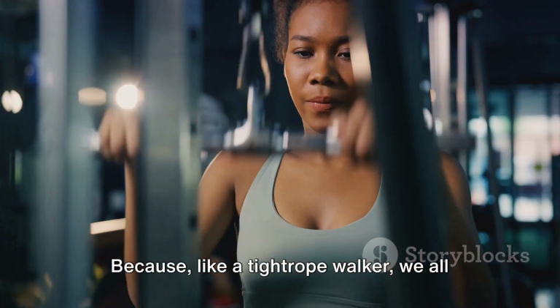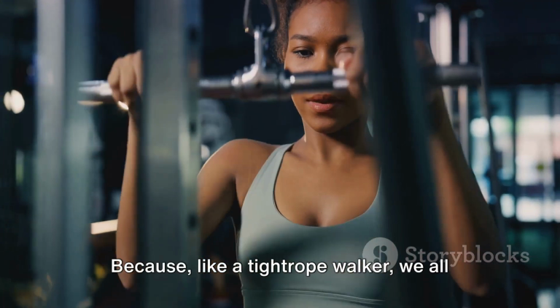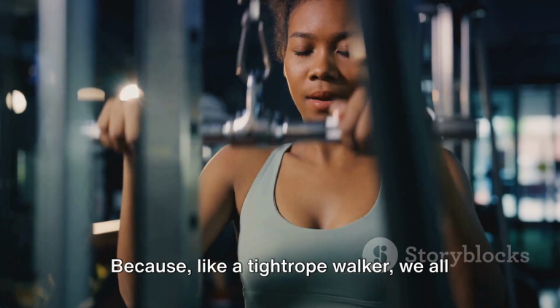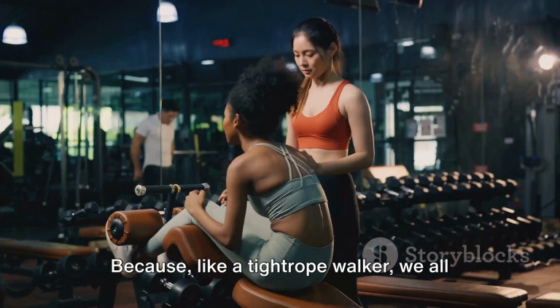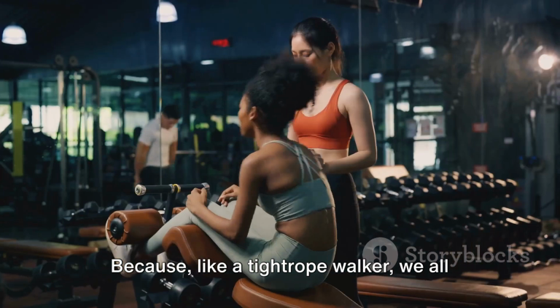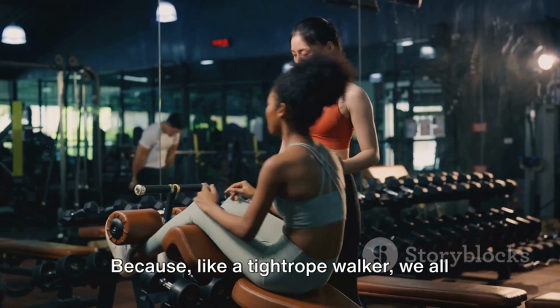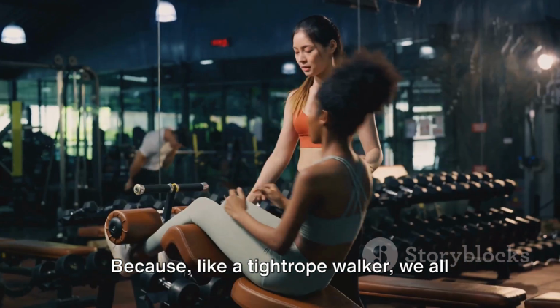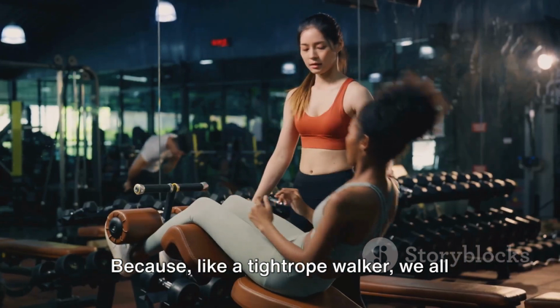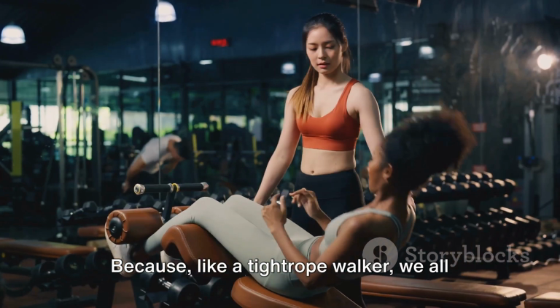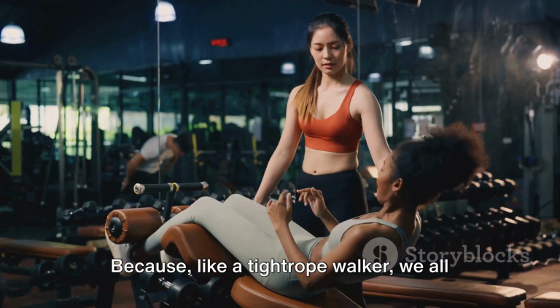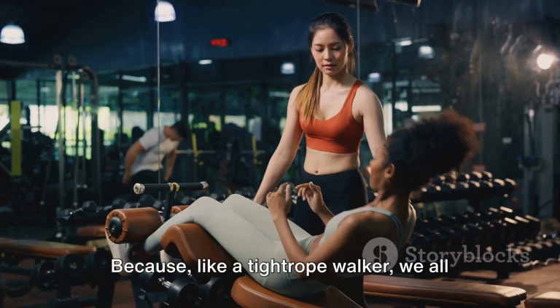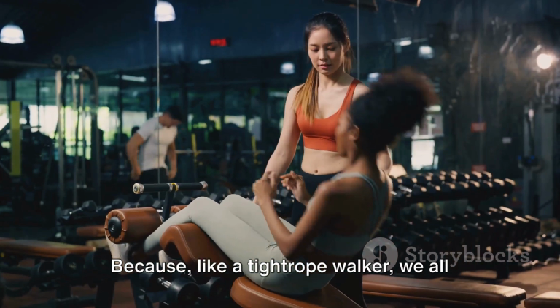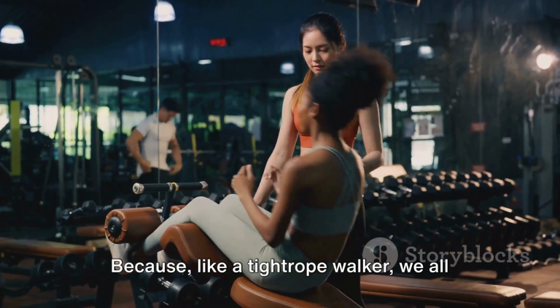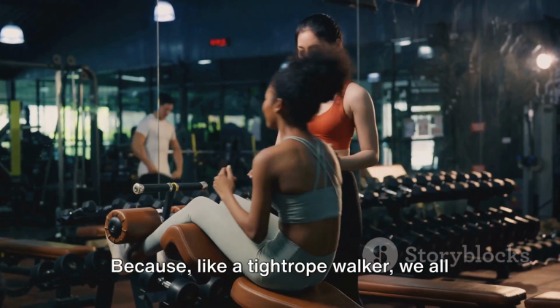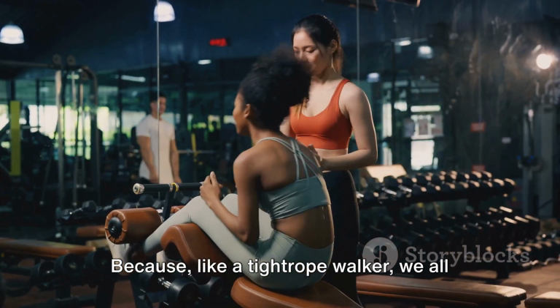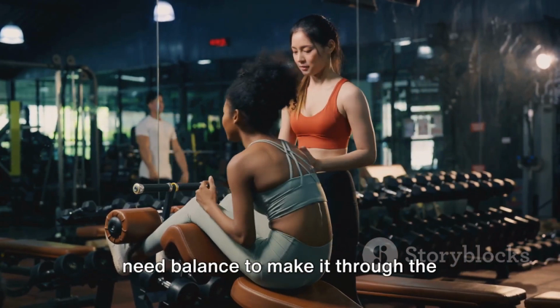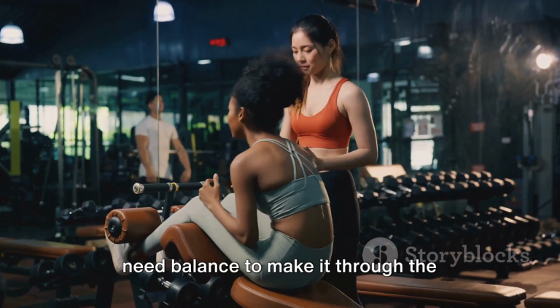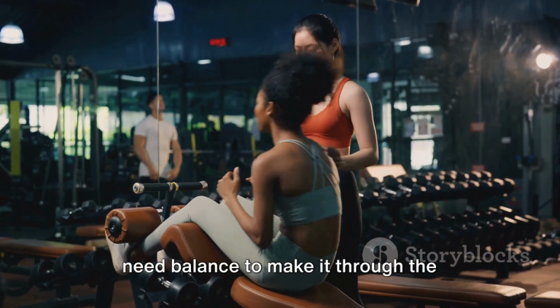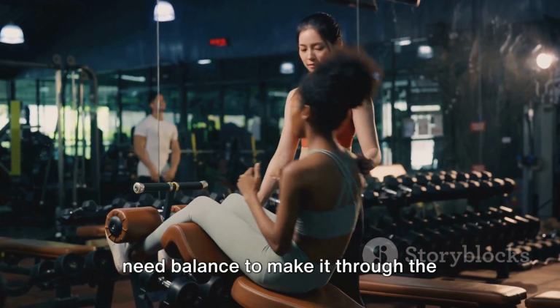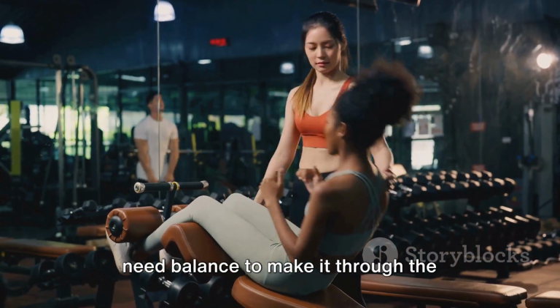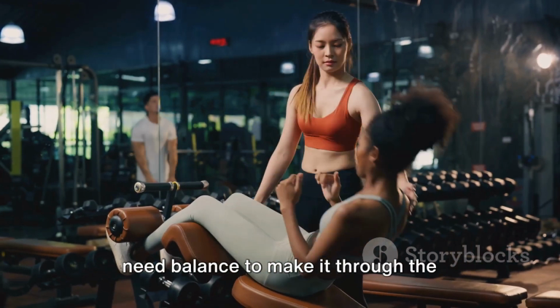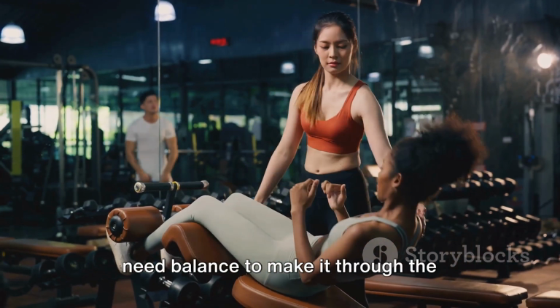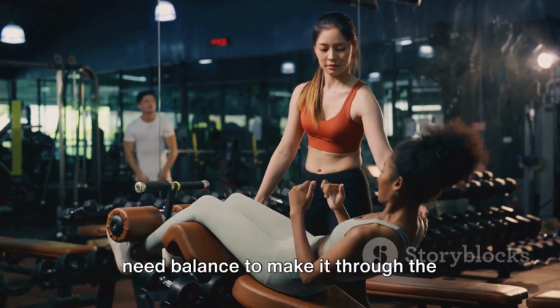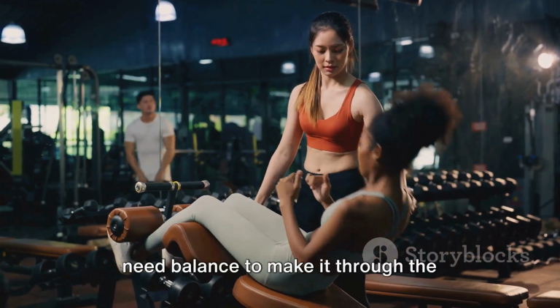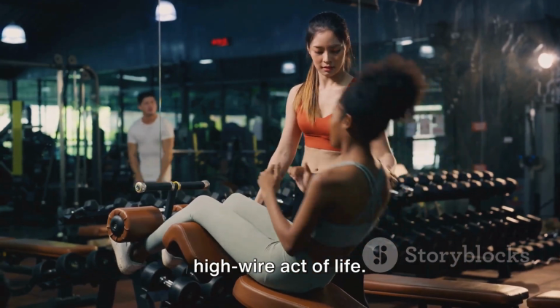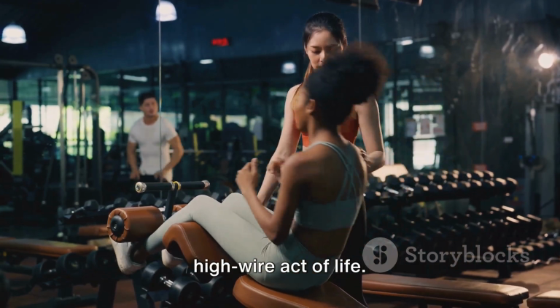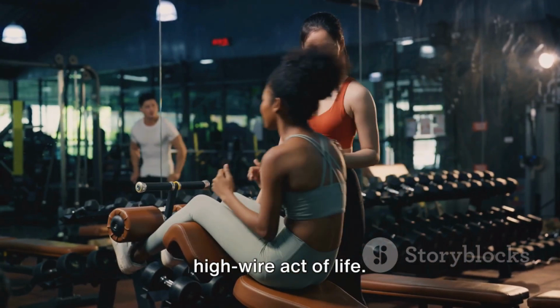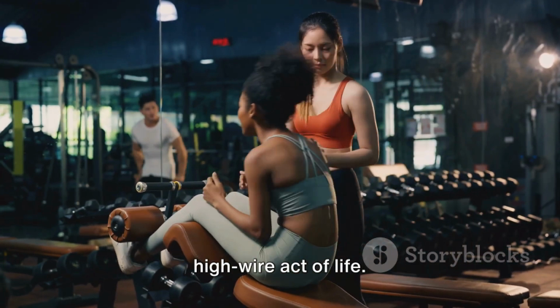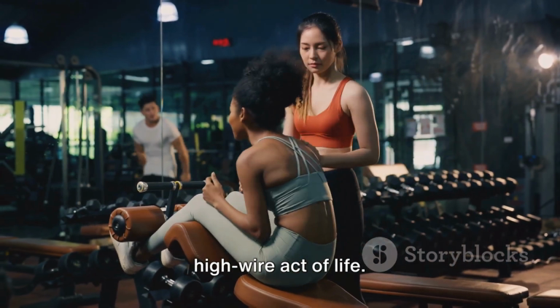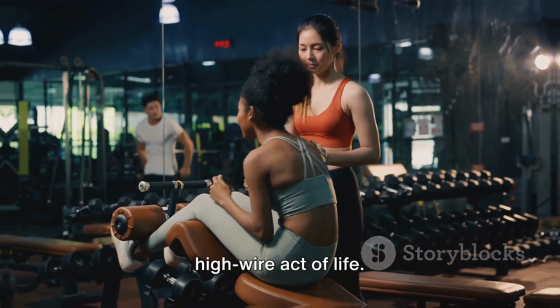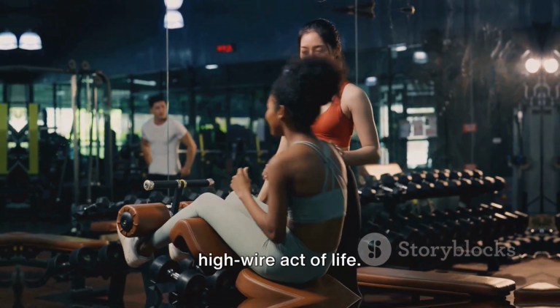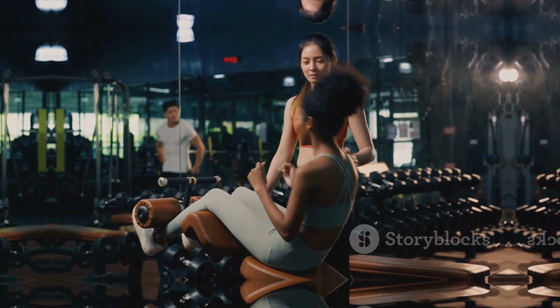Because, like a tightrope walker, we all need balance to make it through the high-wire act of life.